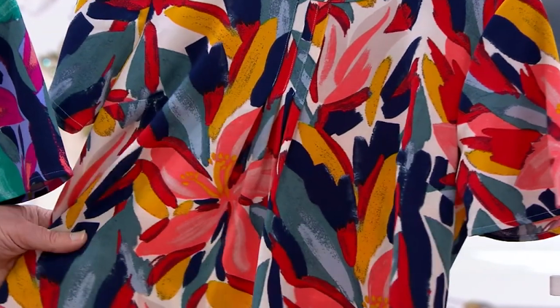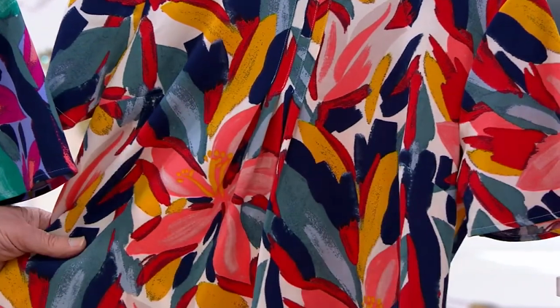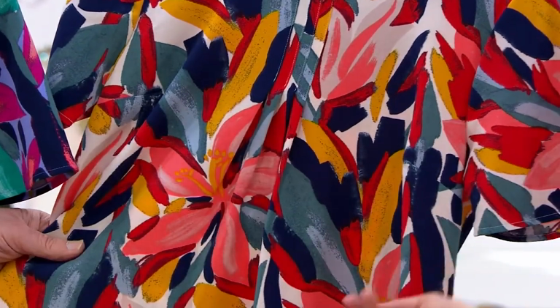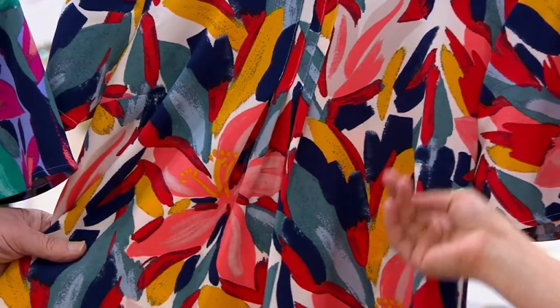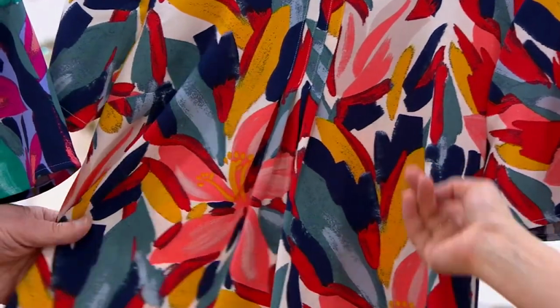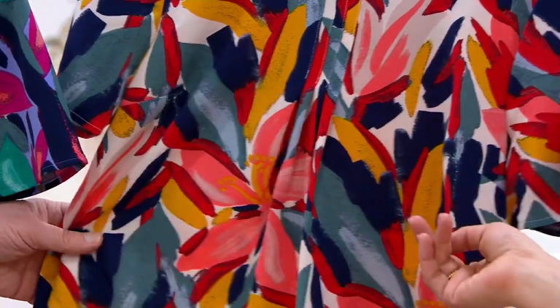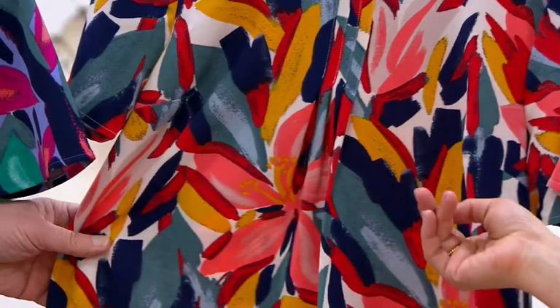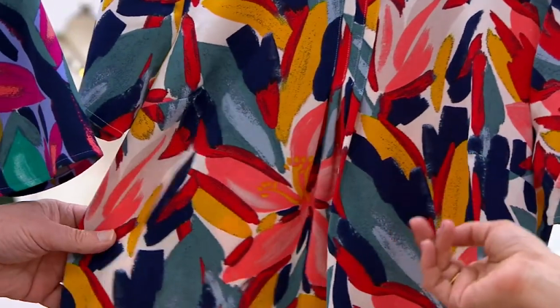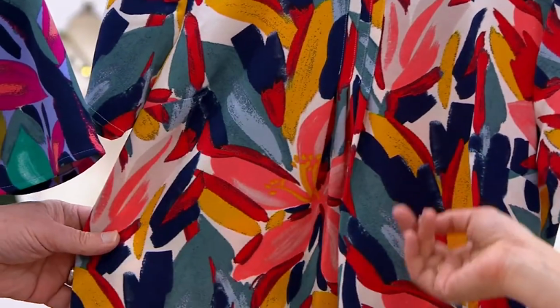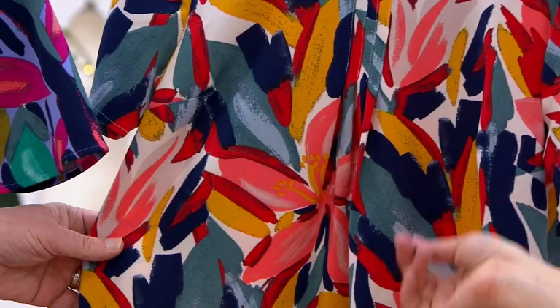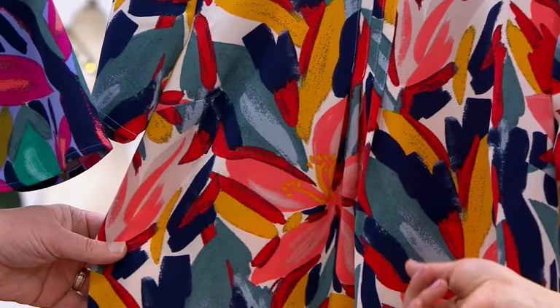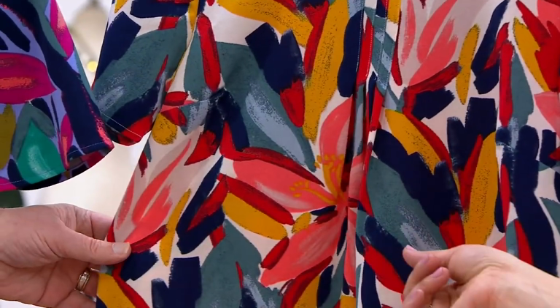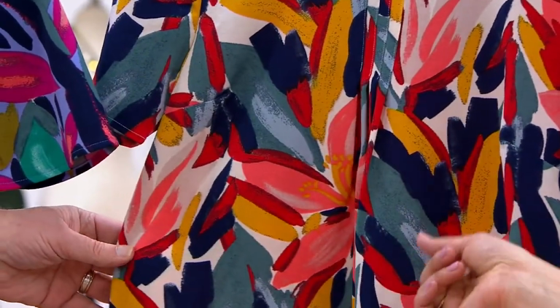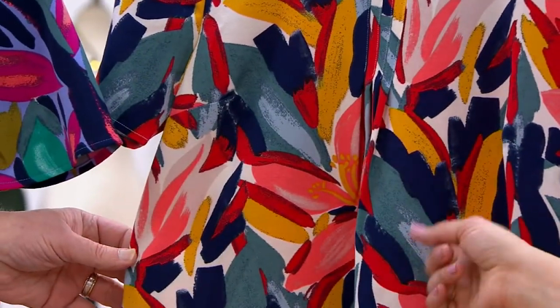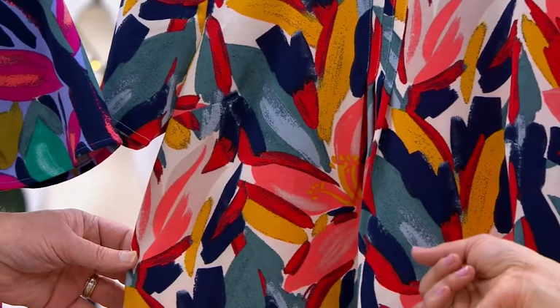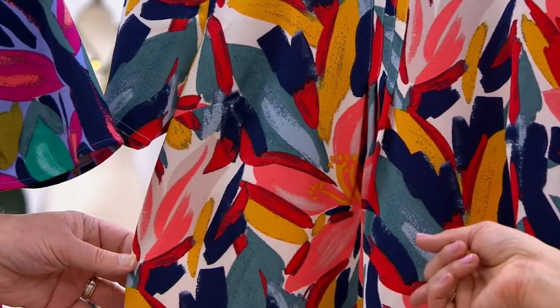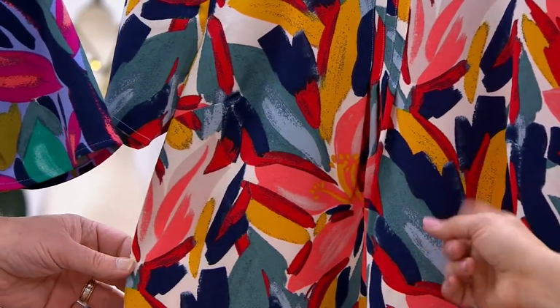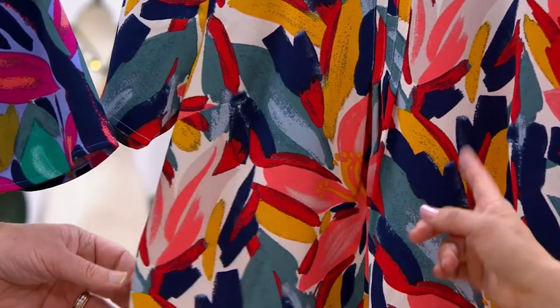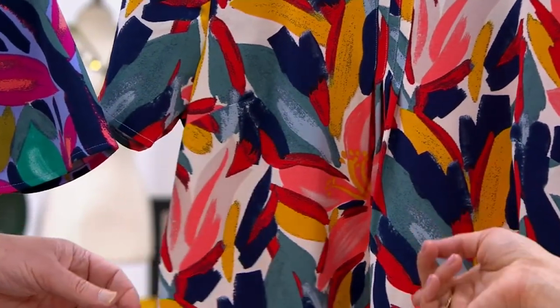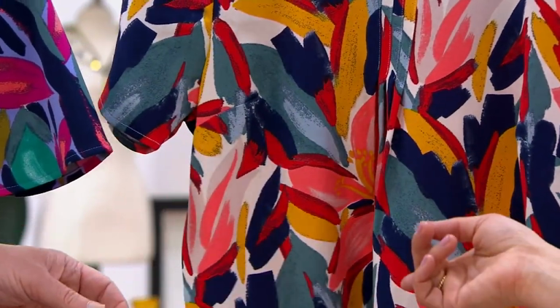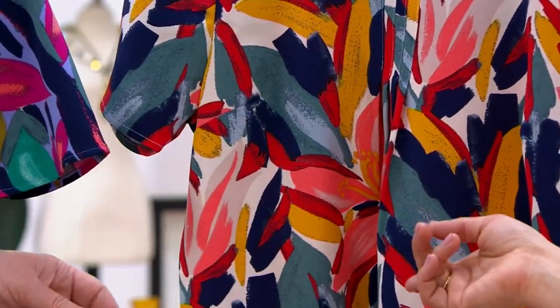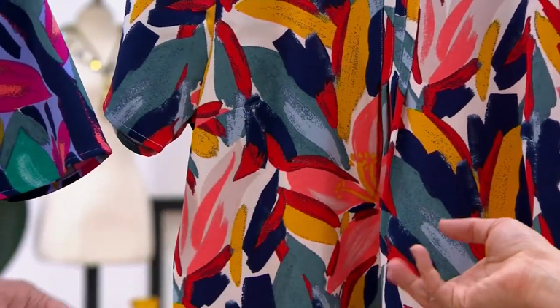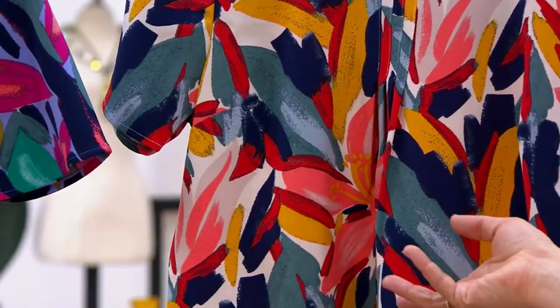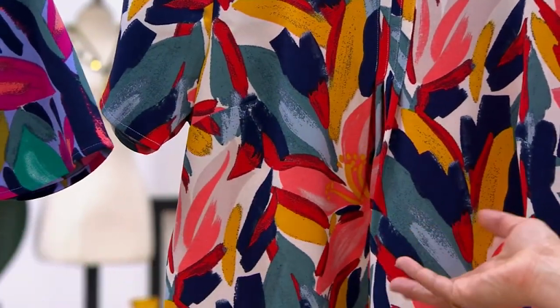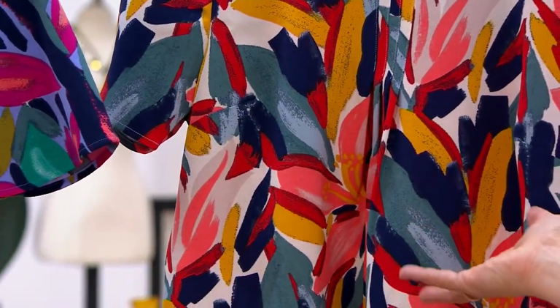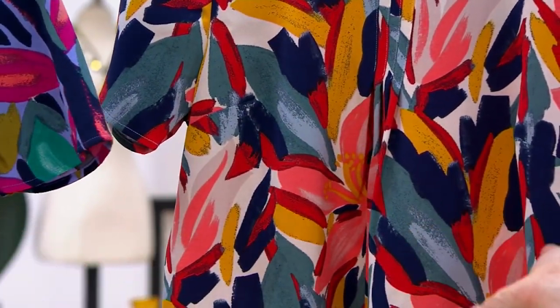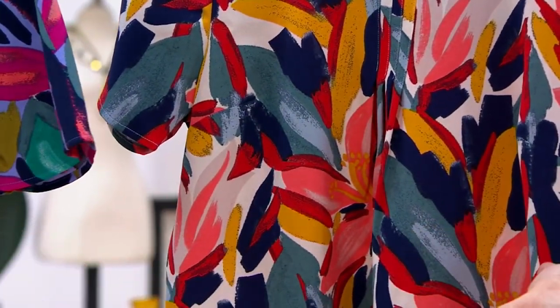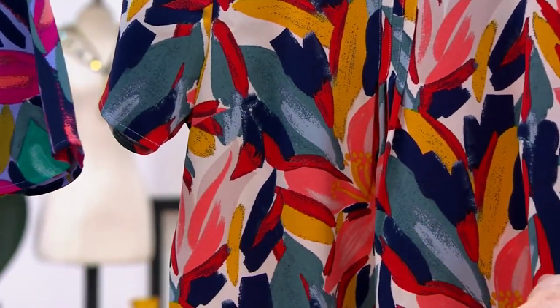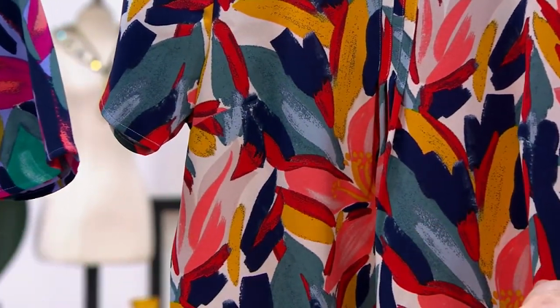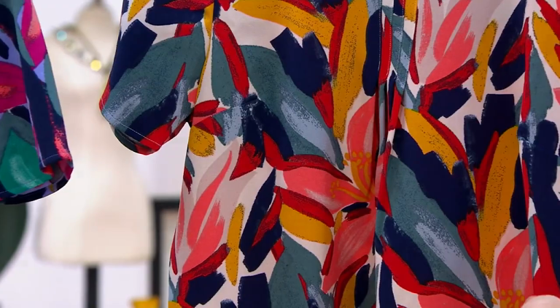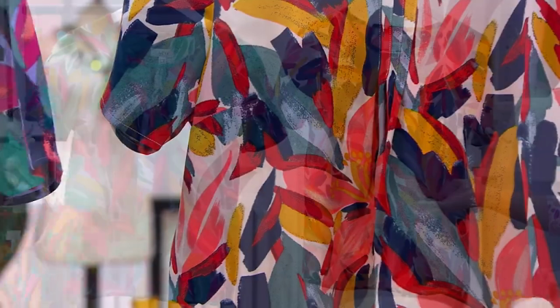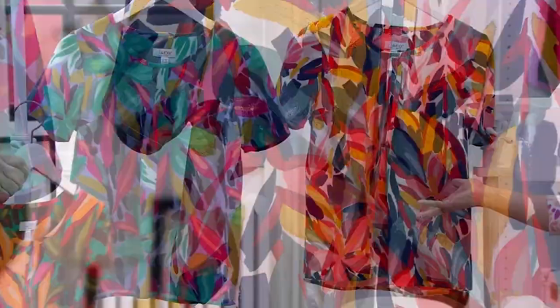I almost want to use that as inspiration to decorate a room. The colors are so pretty.